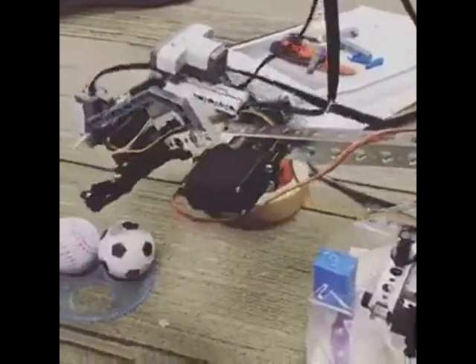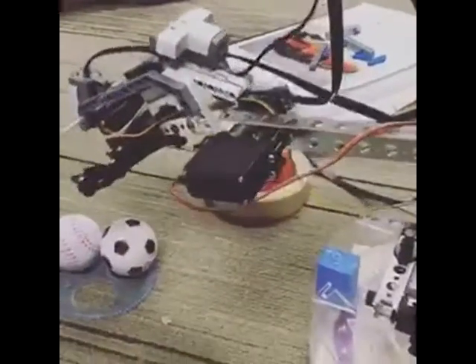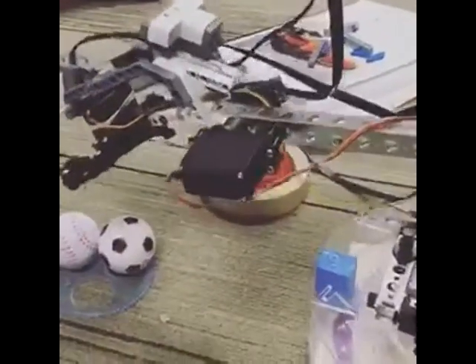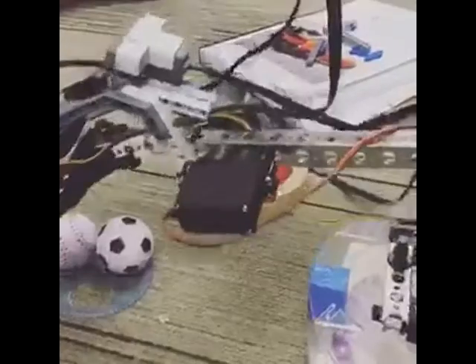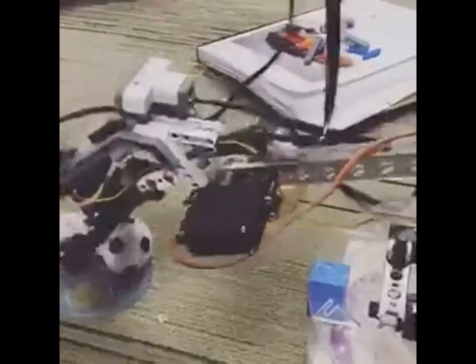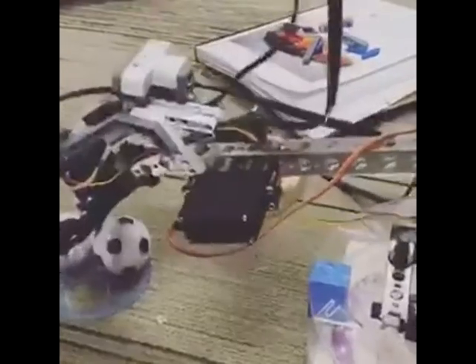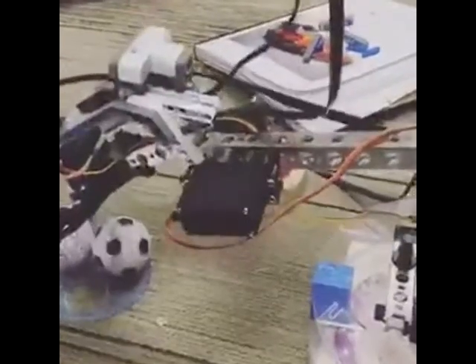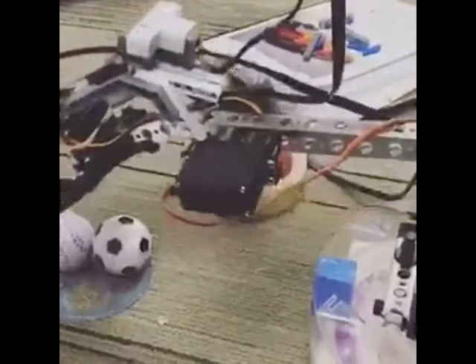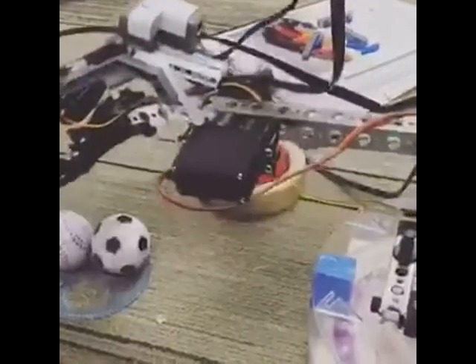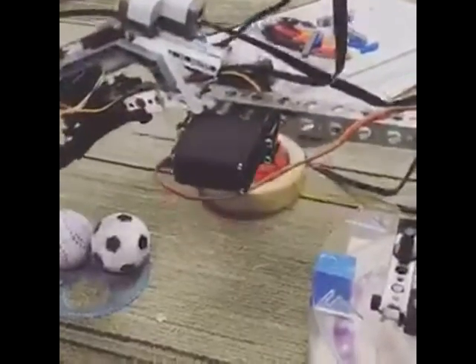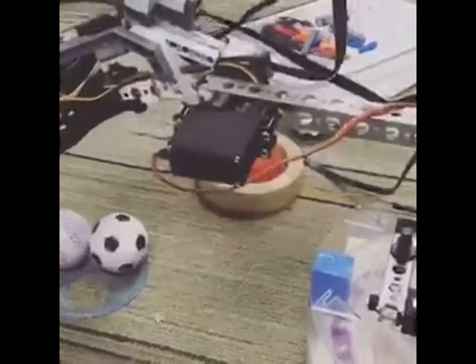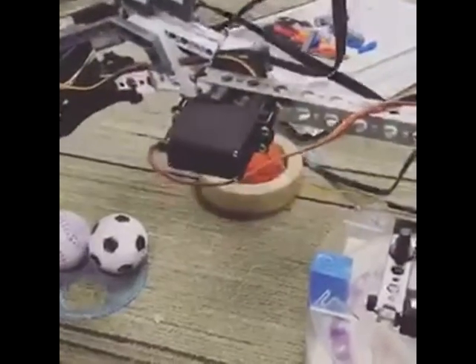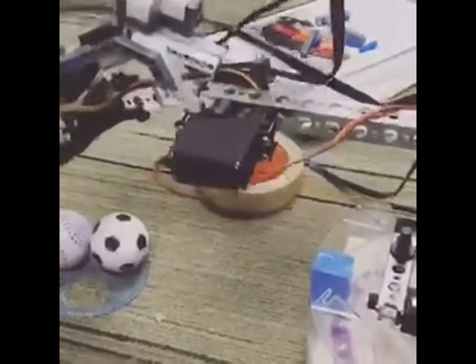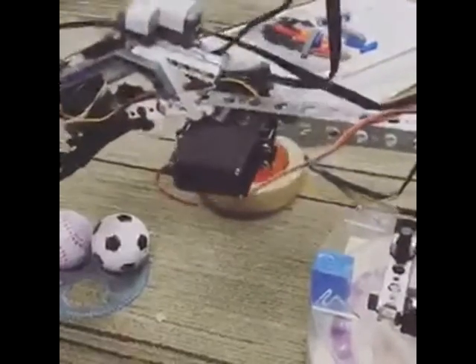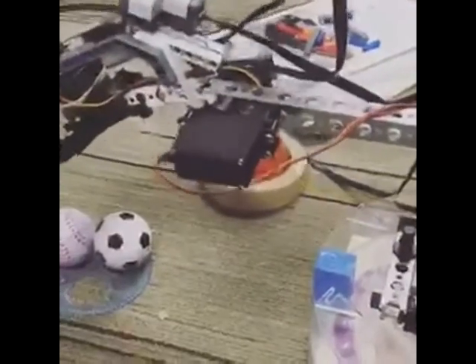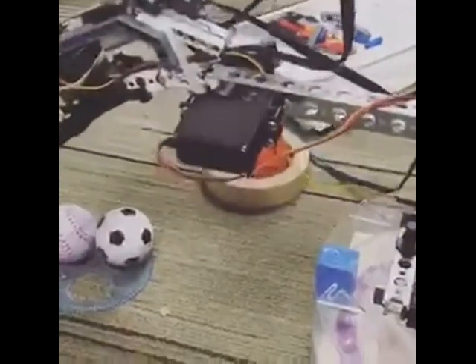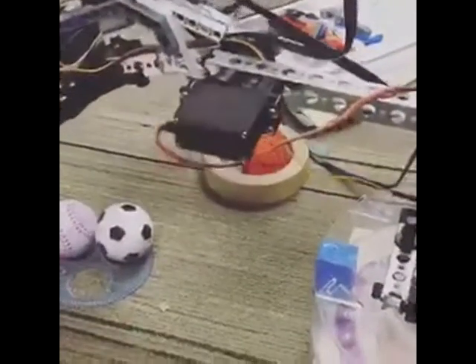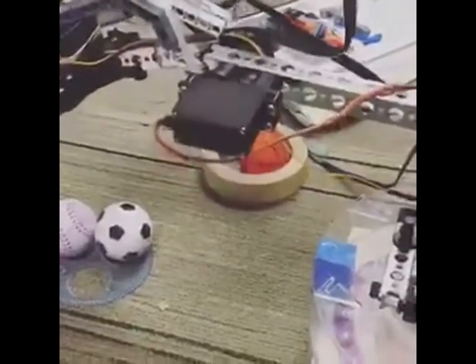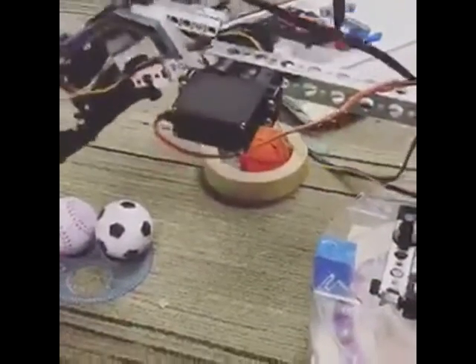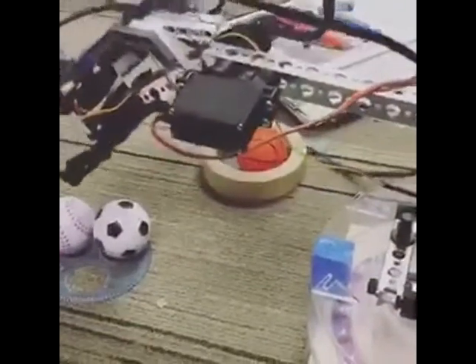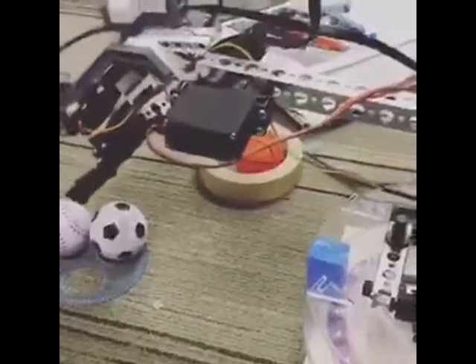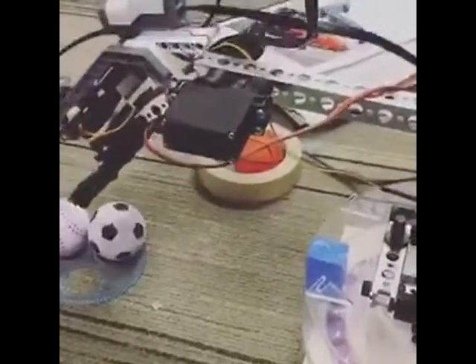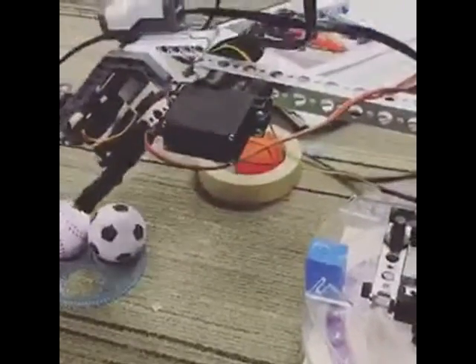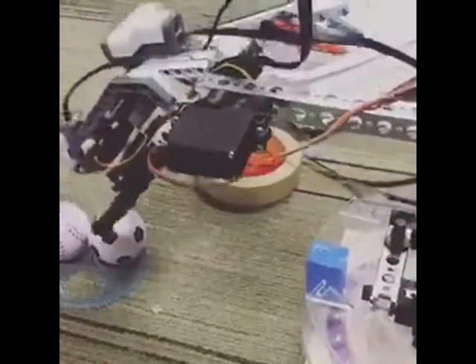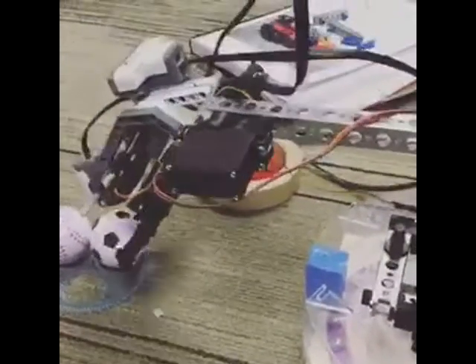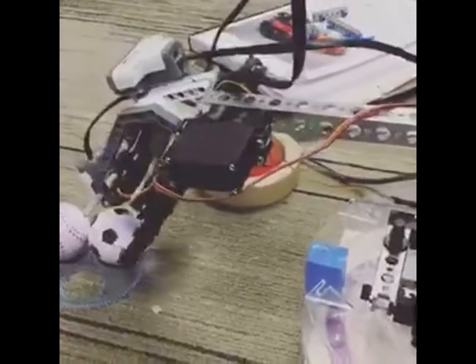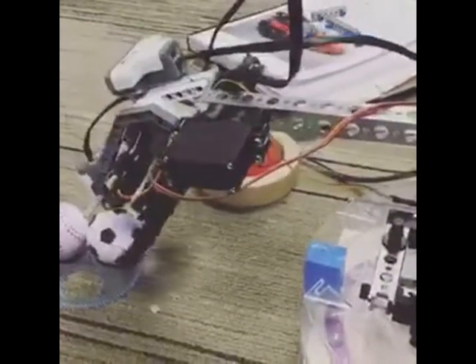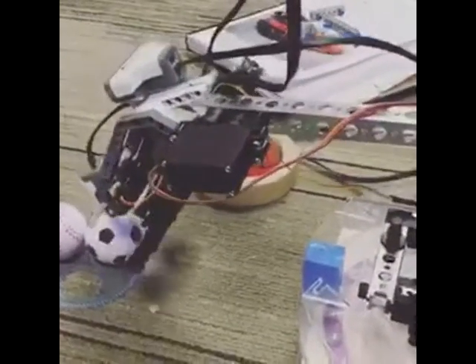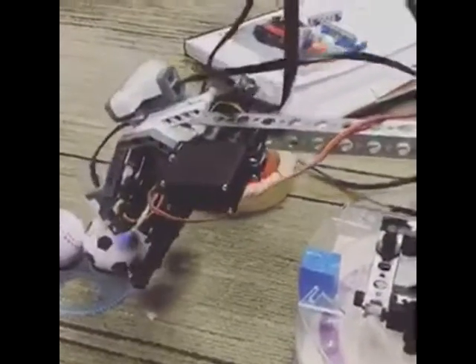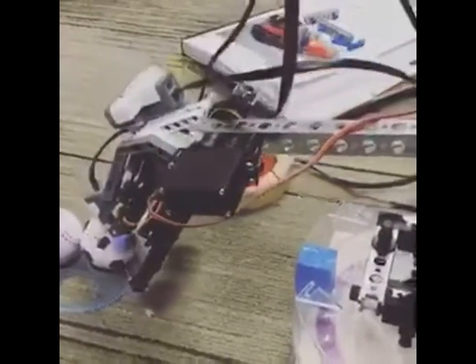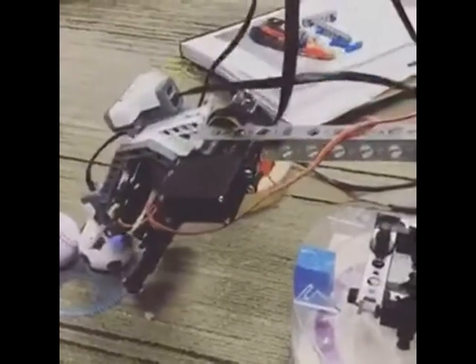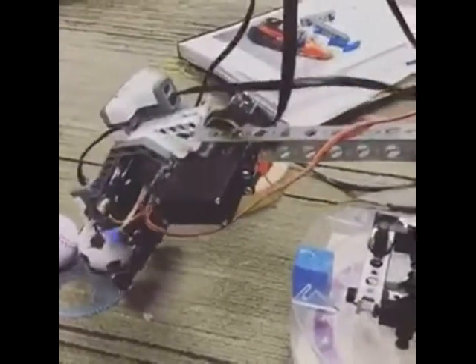No, you failed, you failed. It's reset — this is so bad.